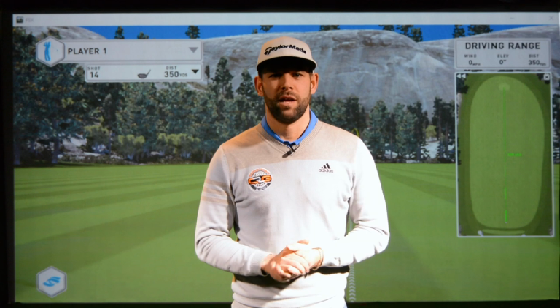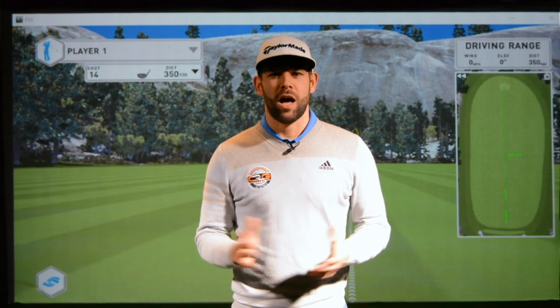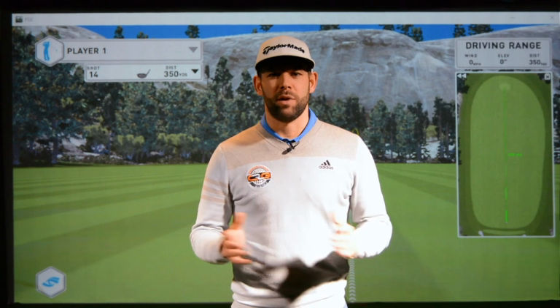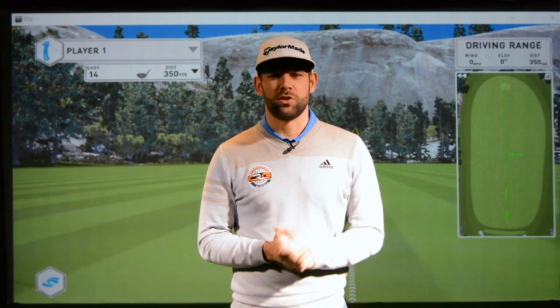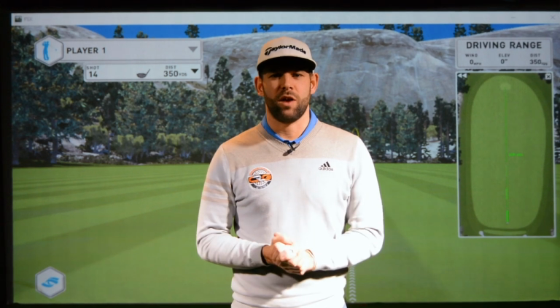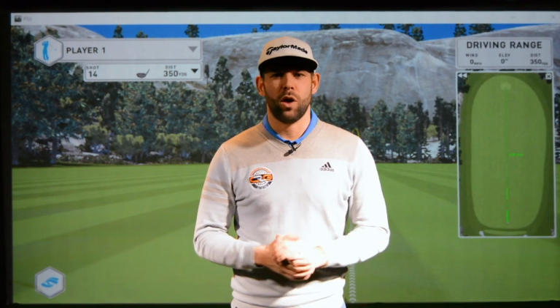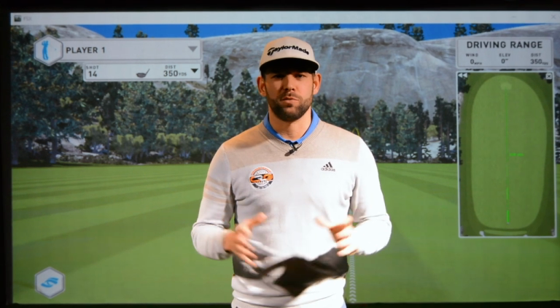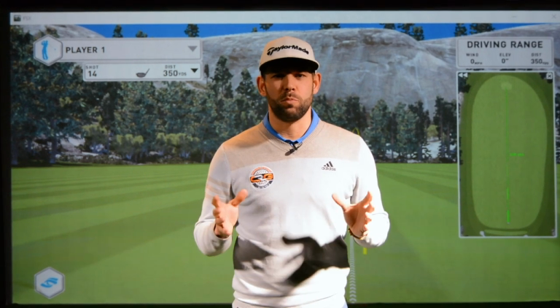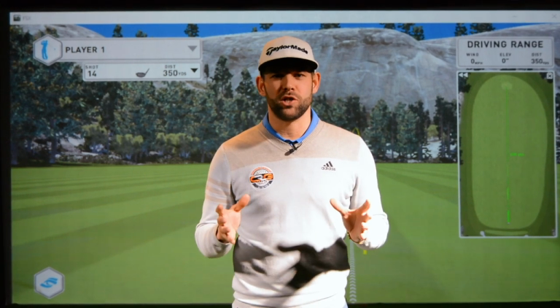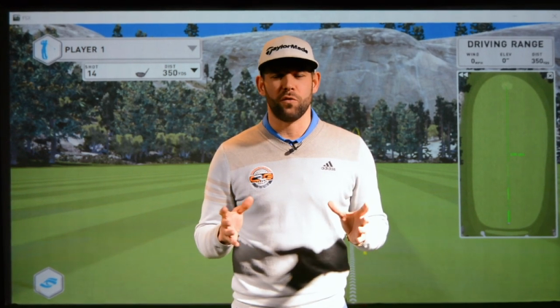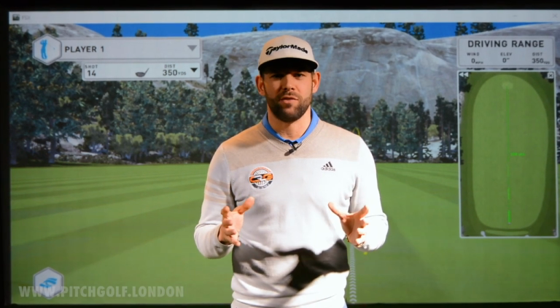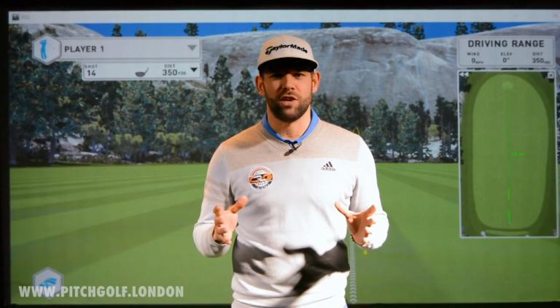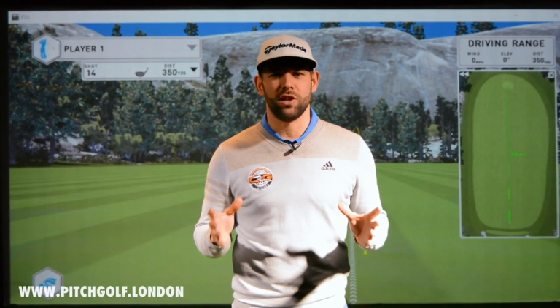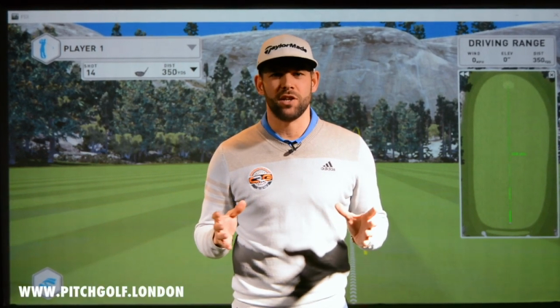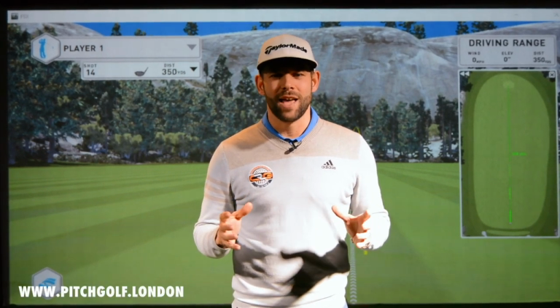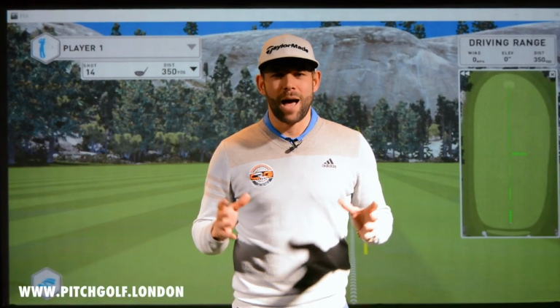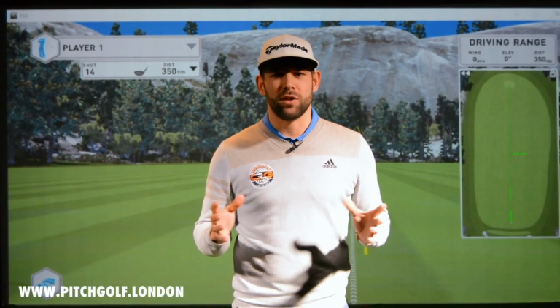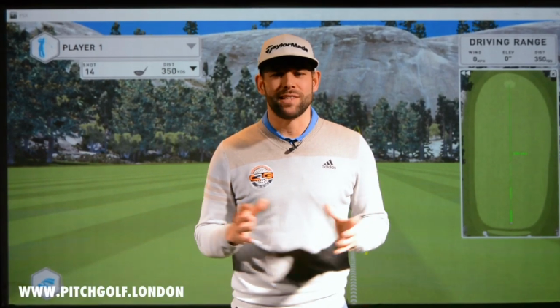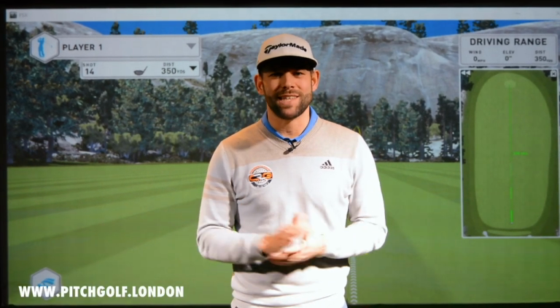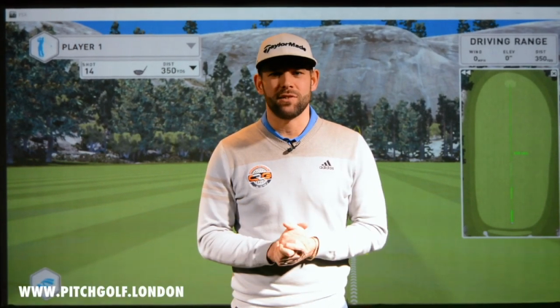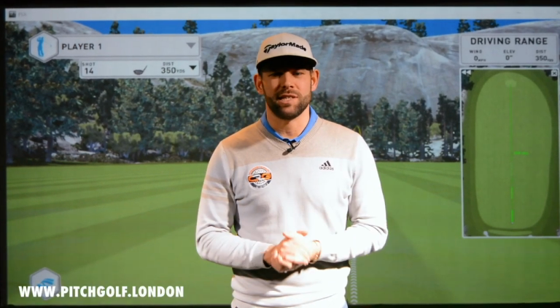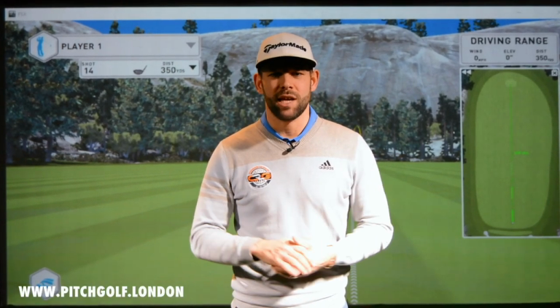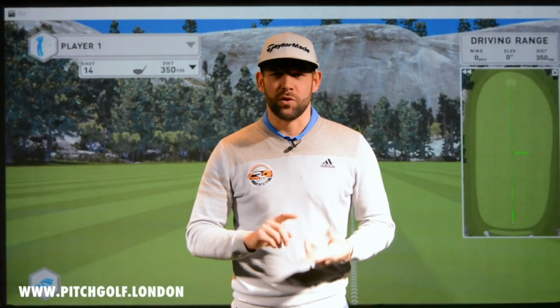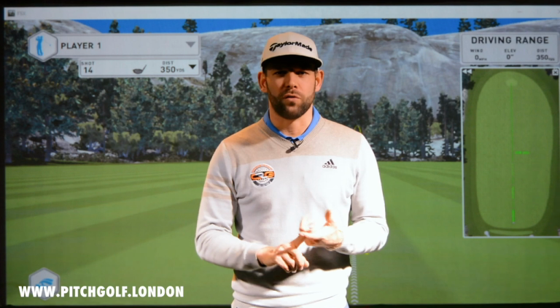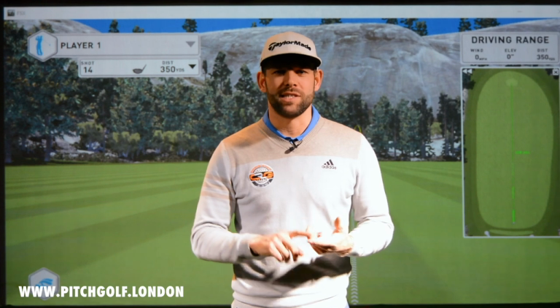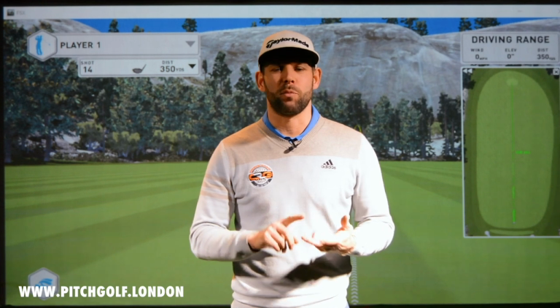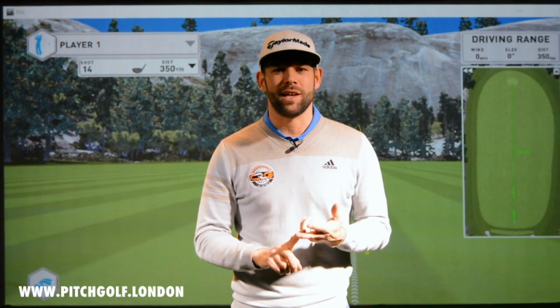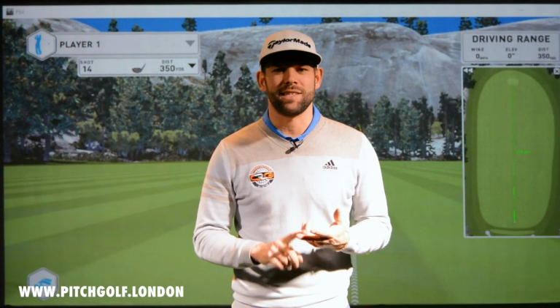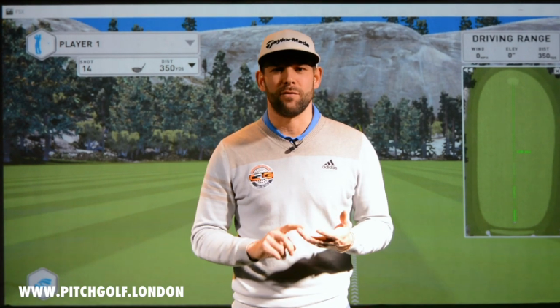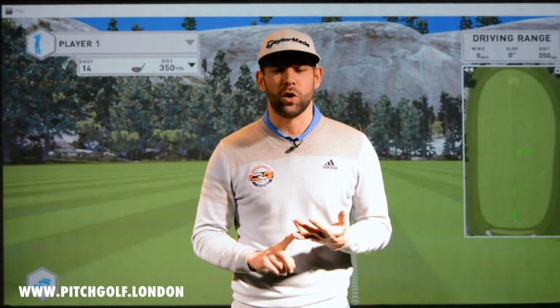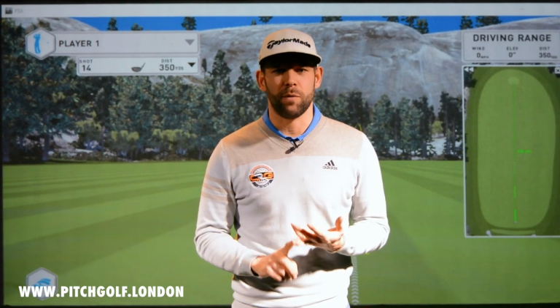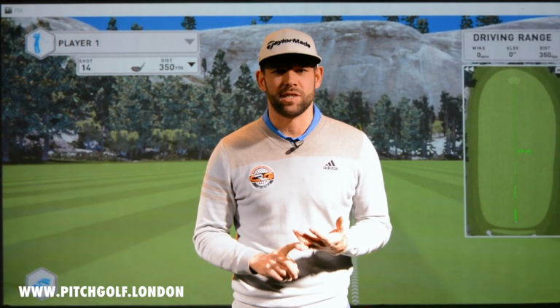Hi, my name is Chris Ryan. Welcome to Pitch Golf here in central London. Absolutely fantastic facility for golf lessons, for practice, and for club fitting.